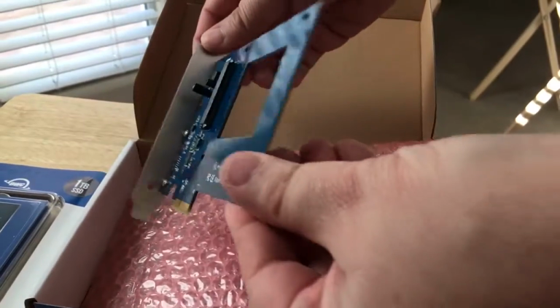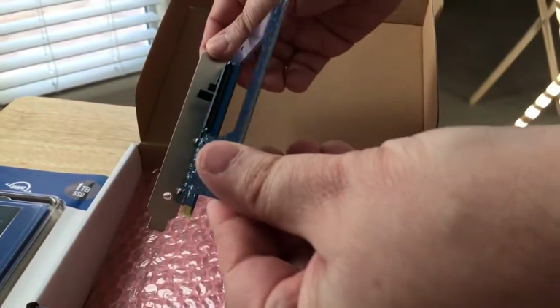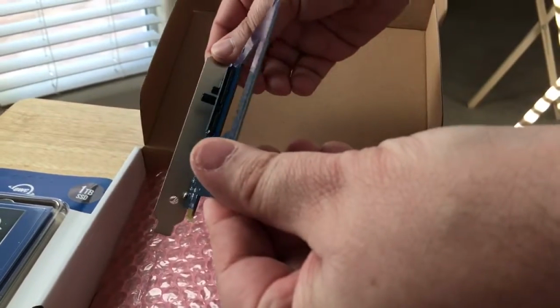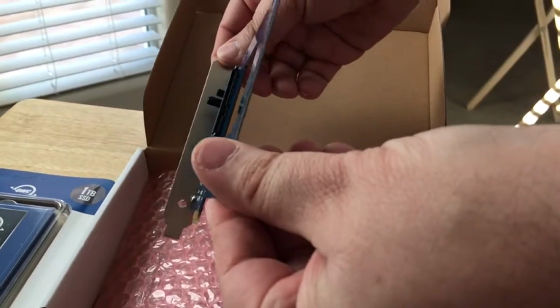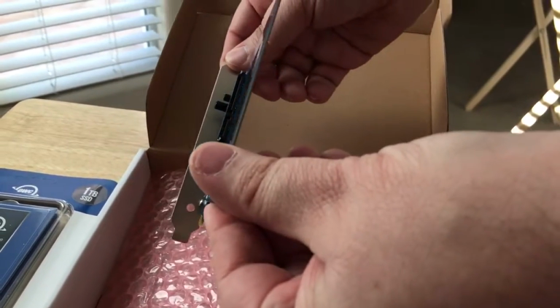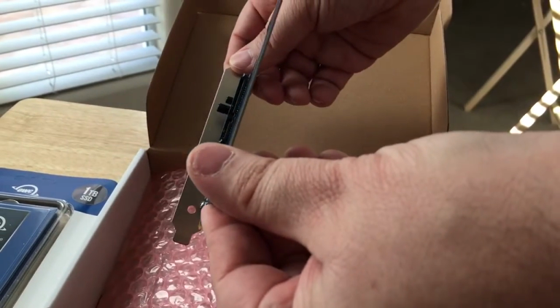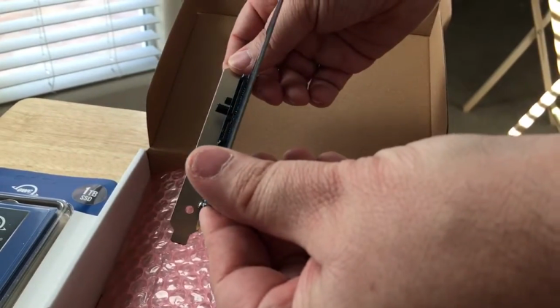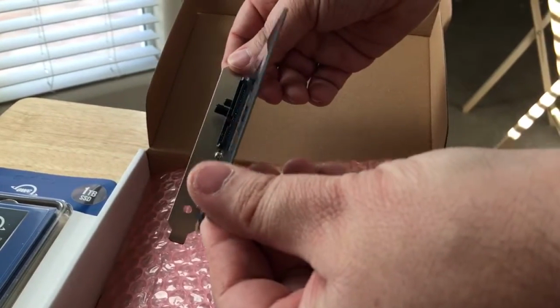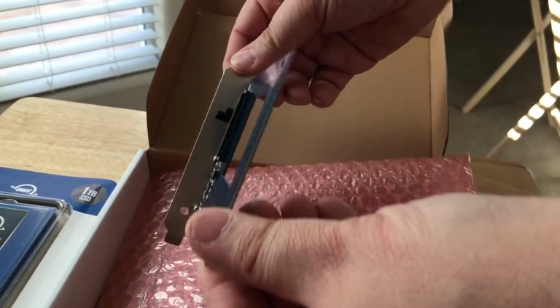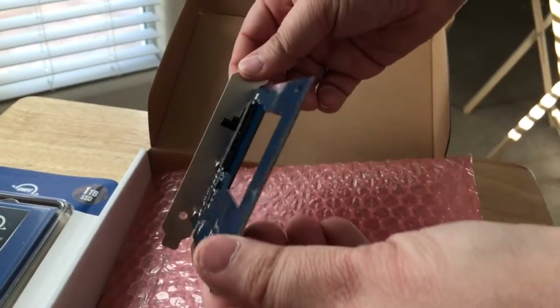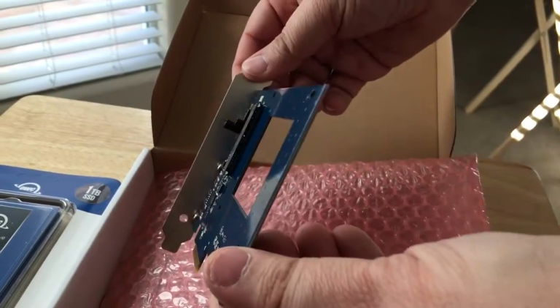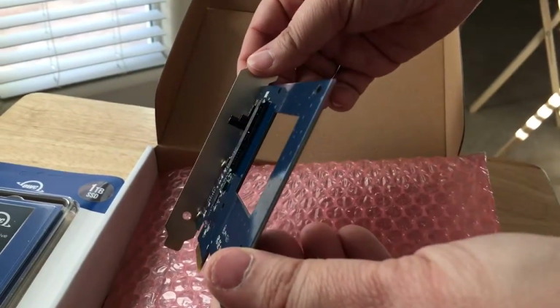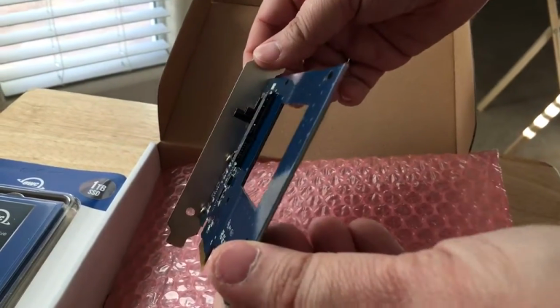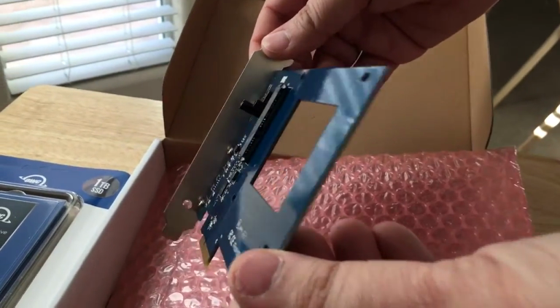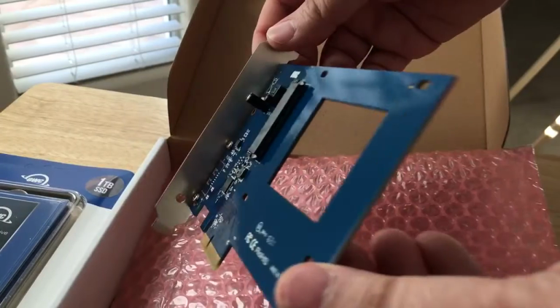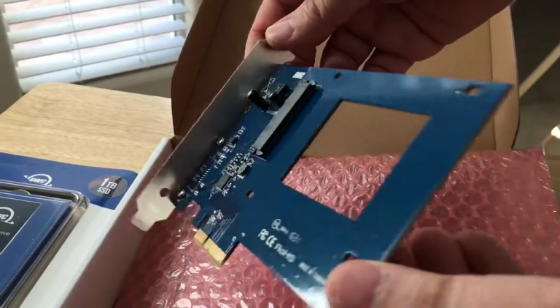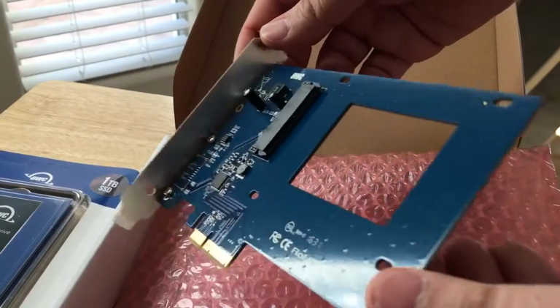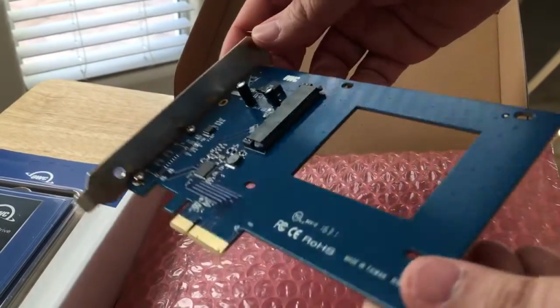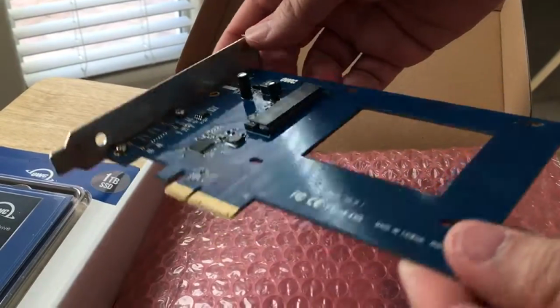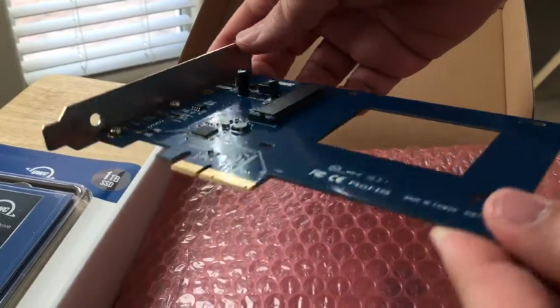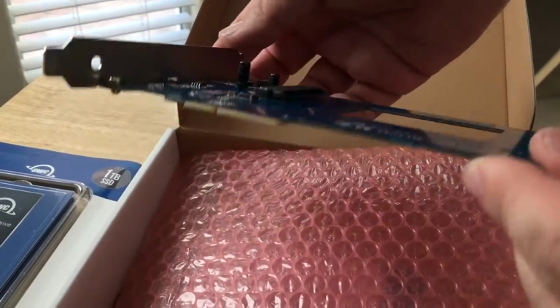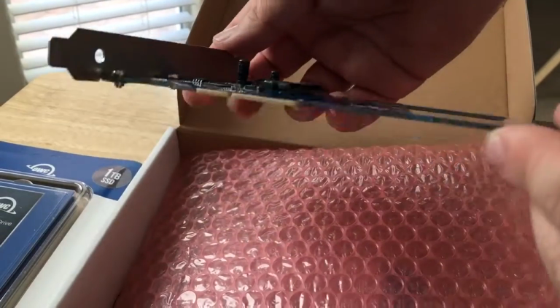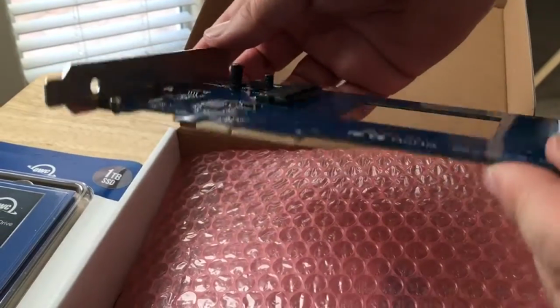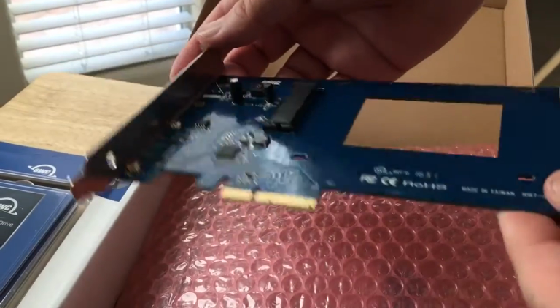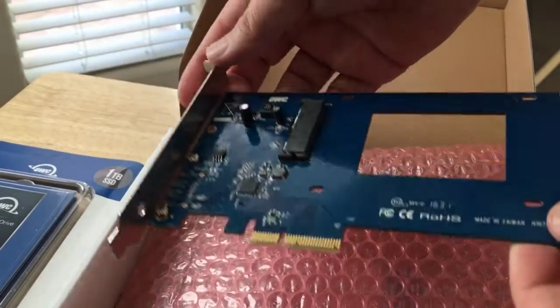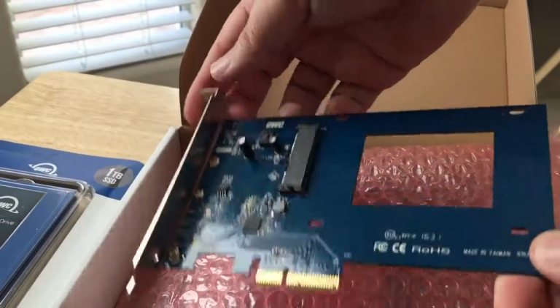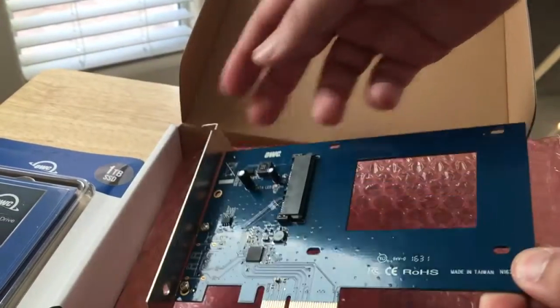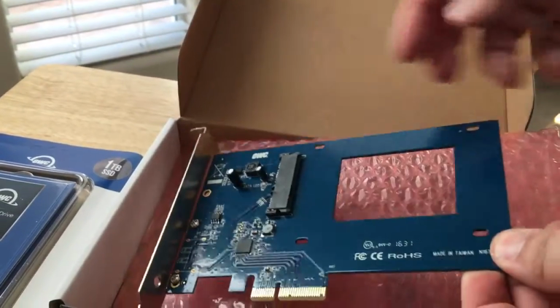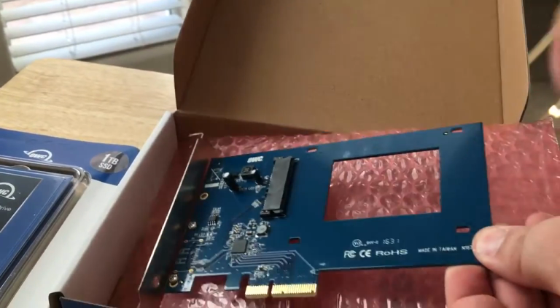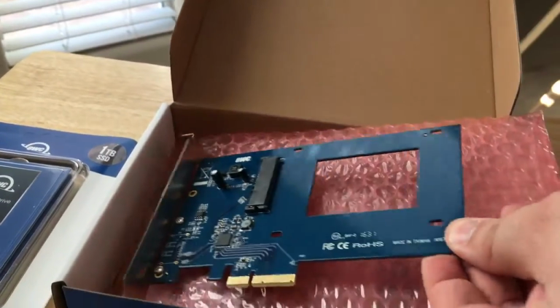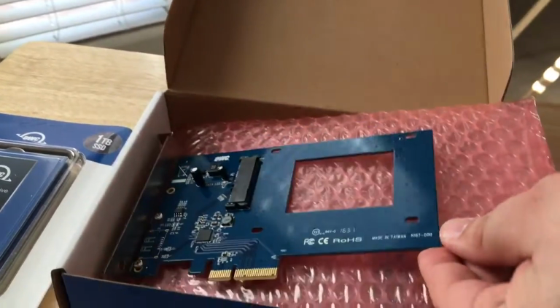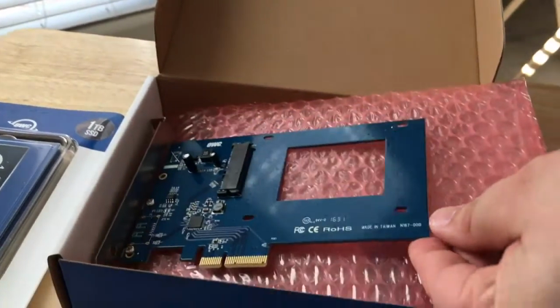If you can get a better view of how that connects — it slips right into your PCIe port.